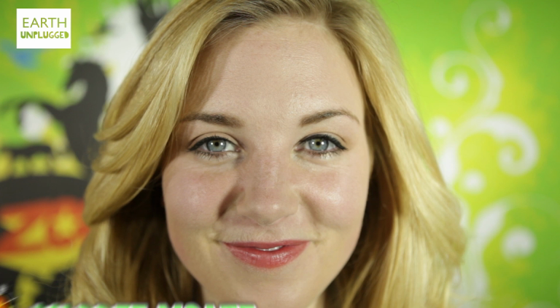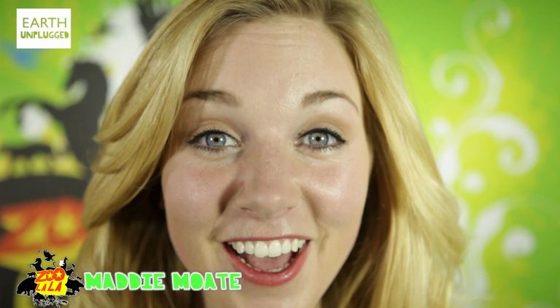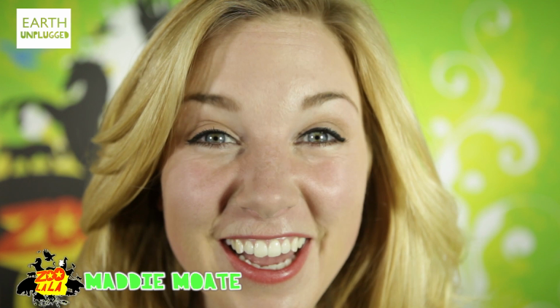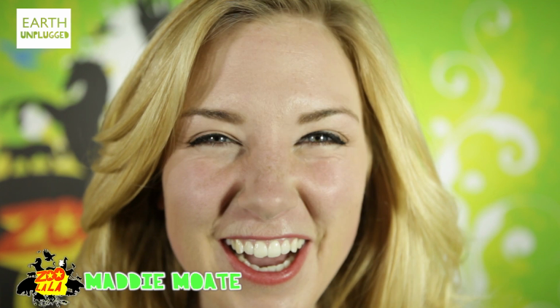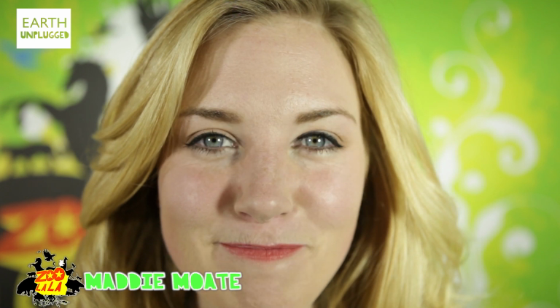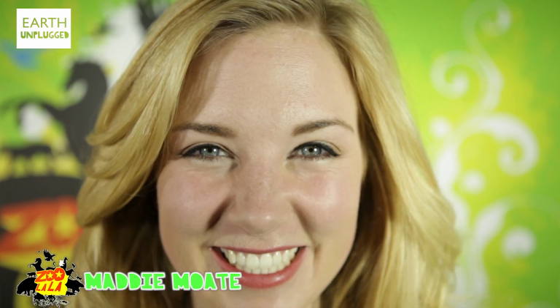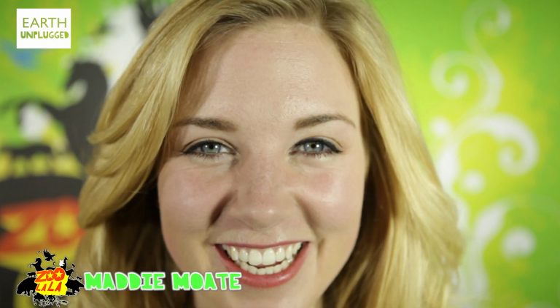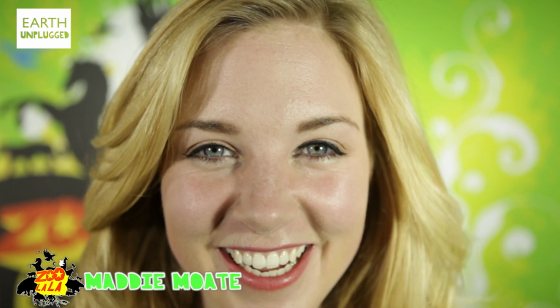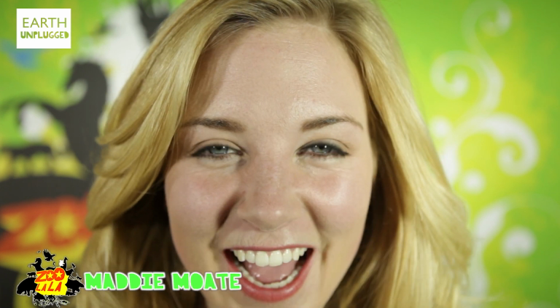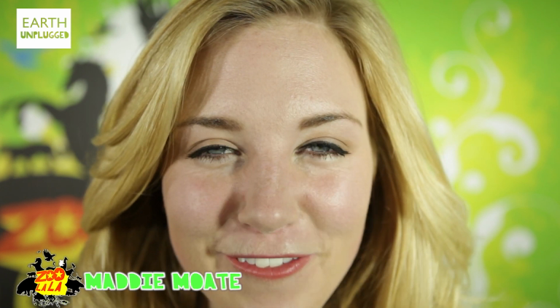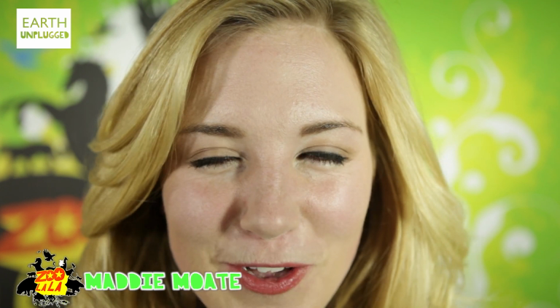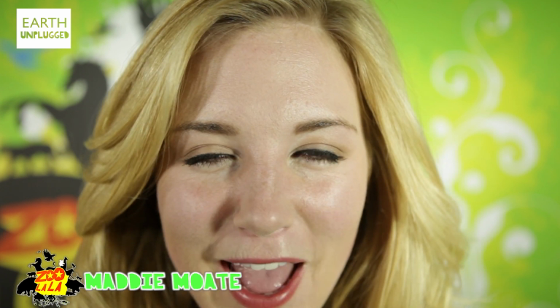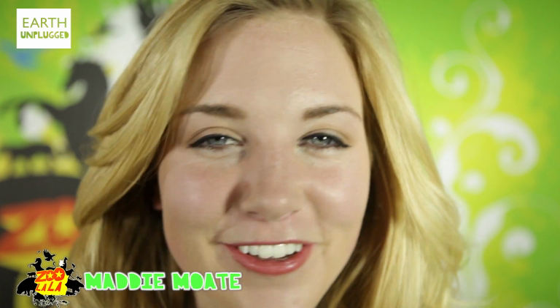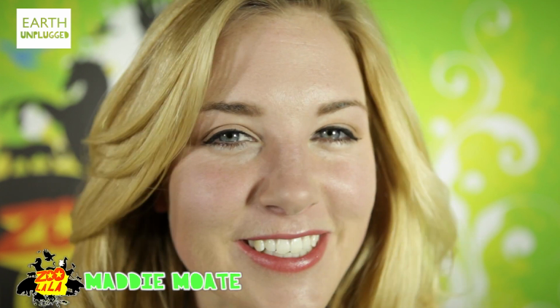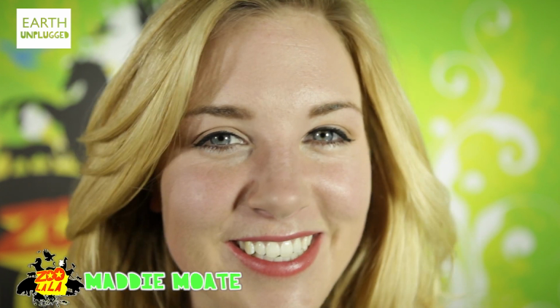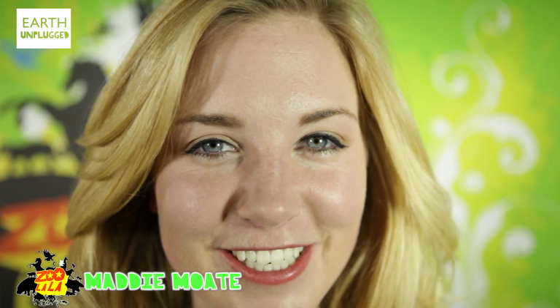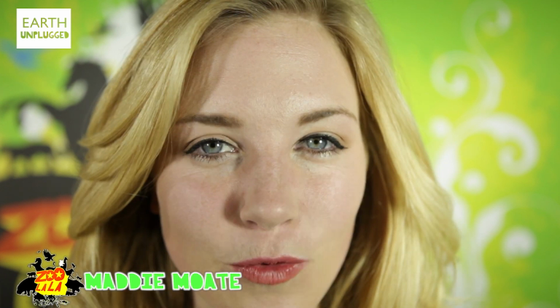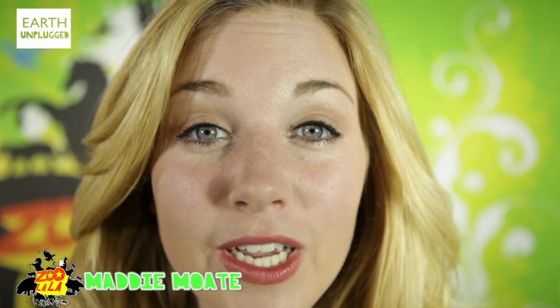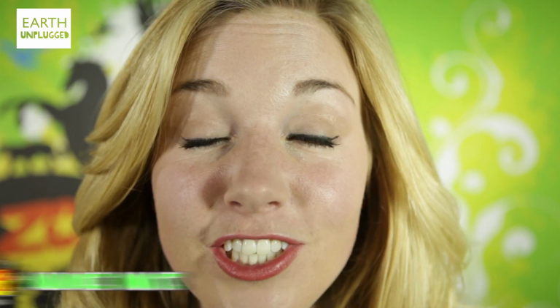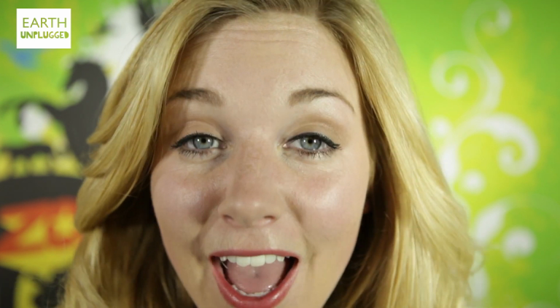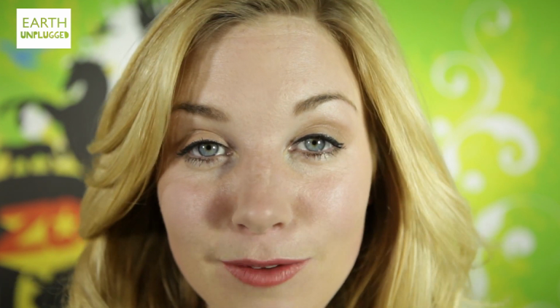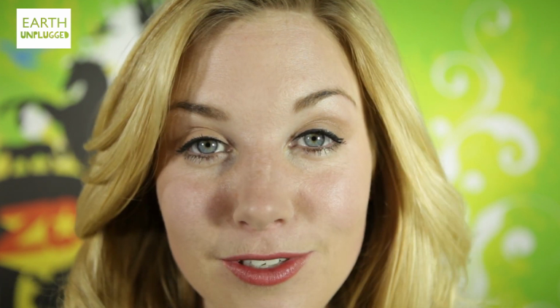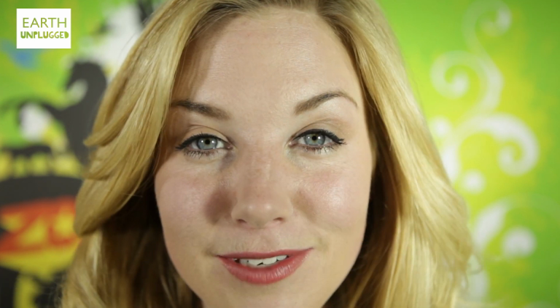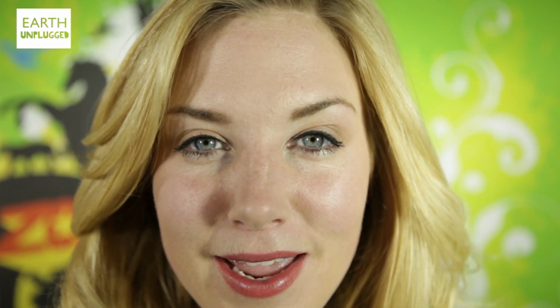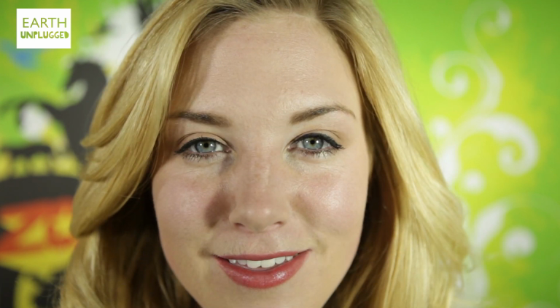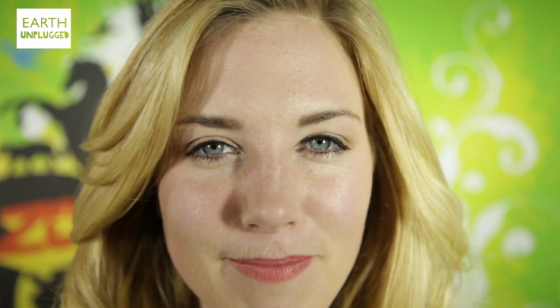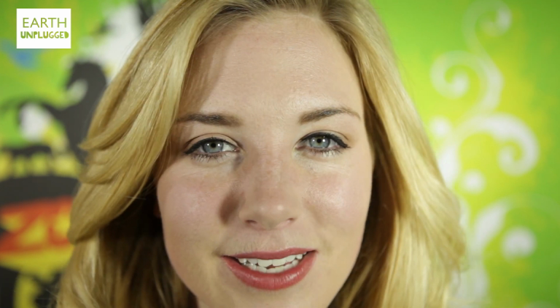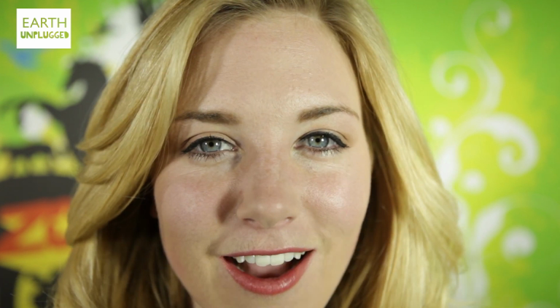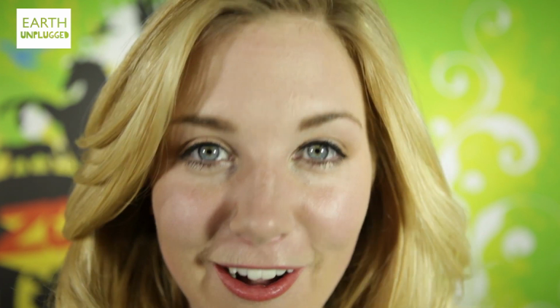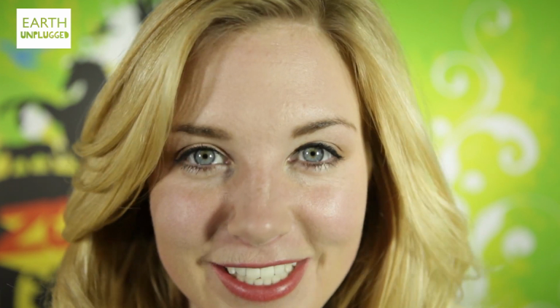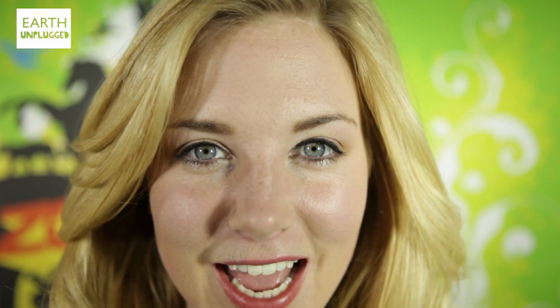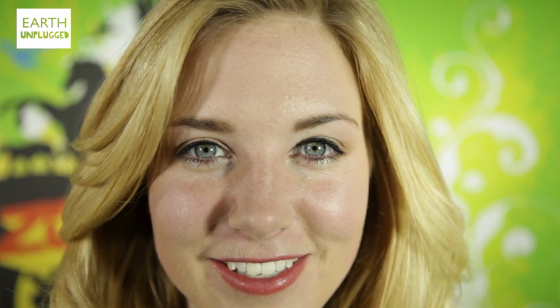Hi, I'm Maddie. Have you ever considered which animals make the best architects?